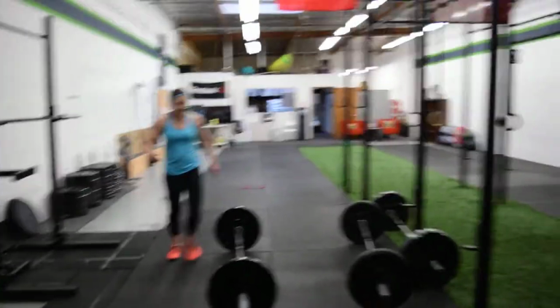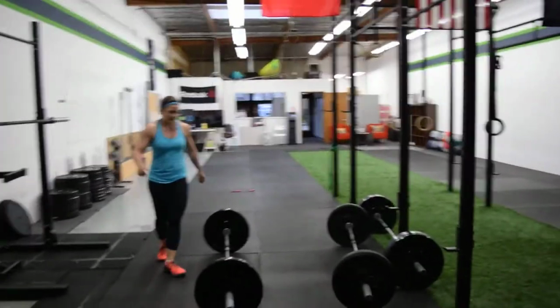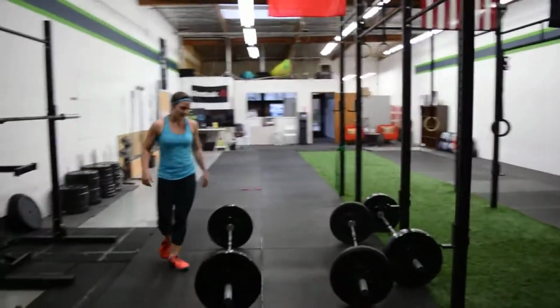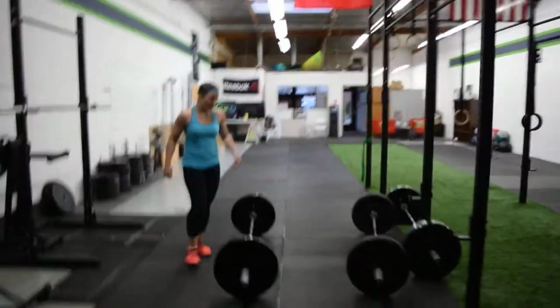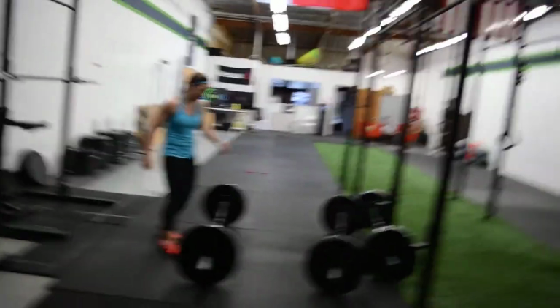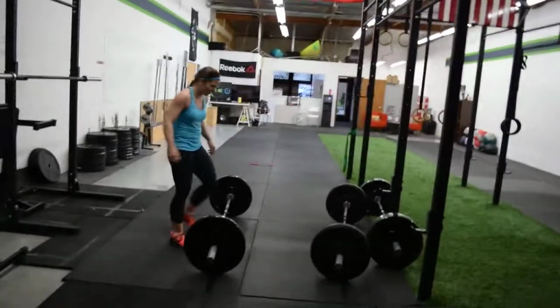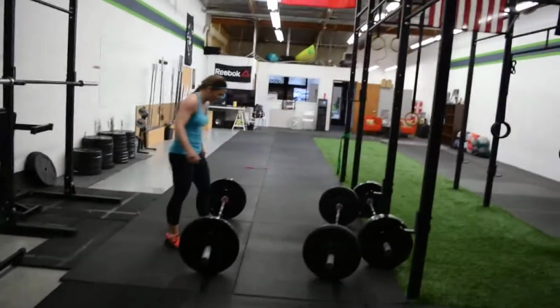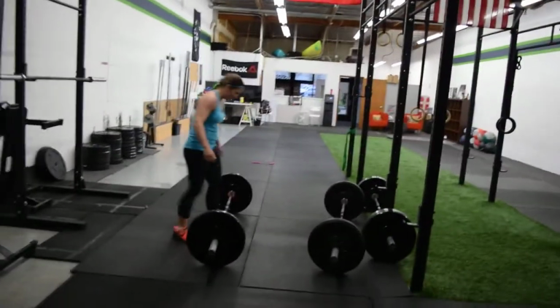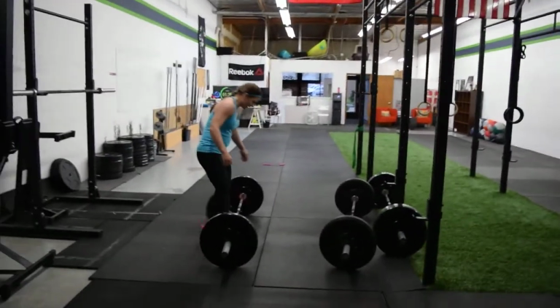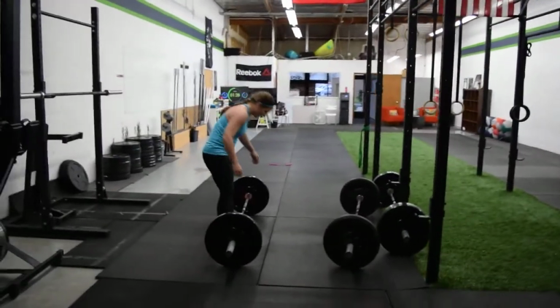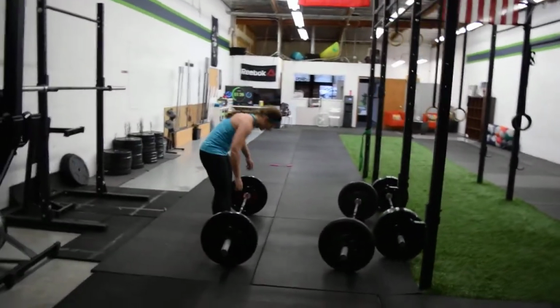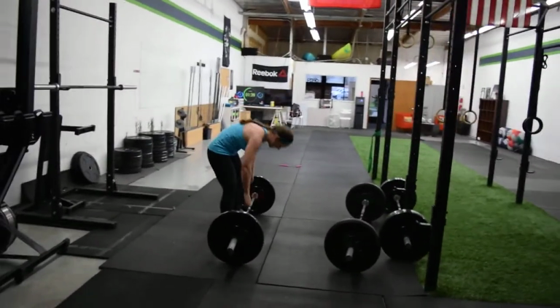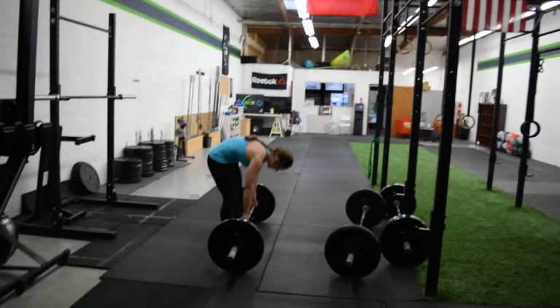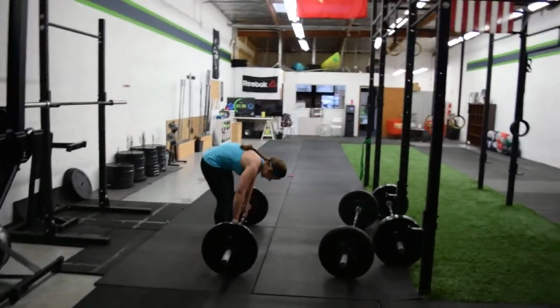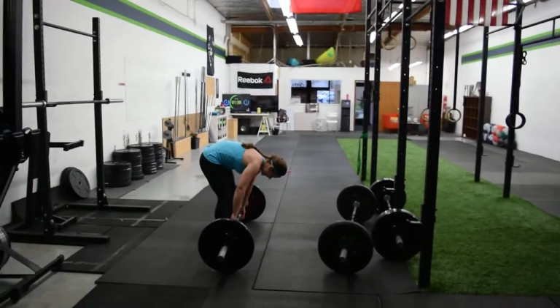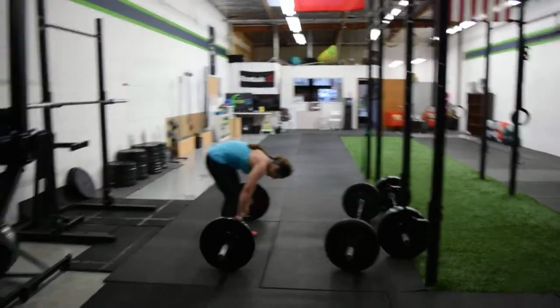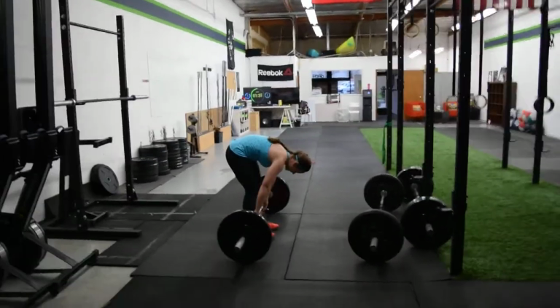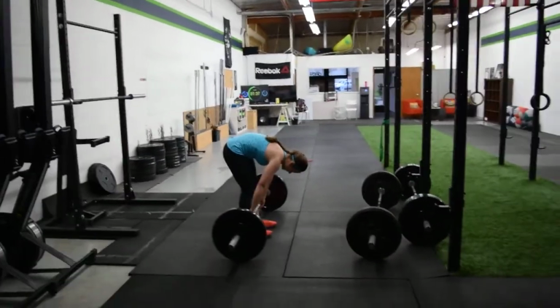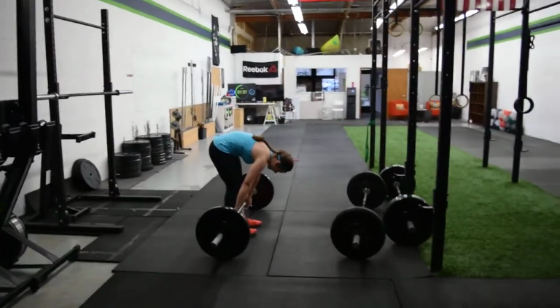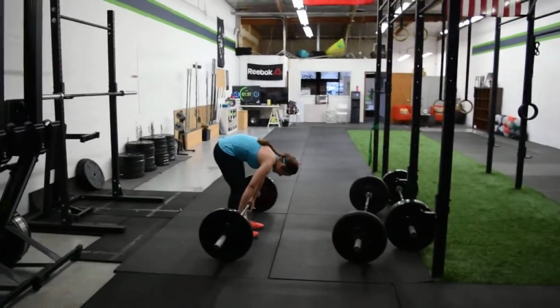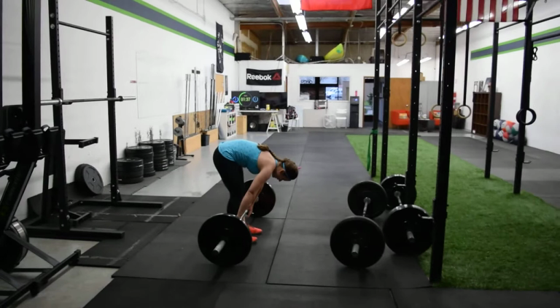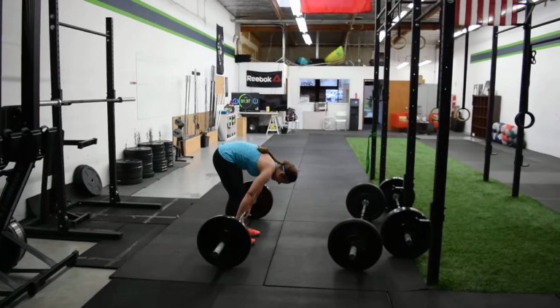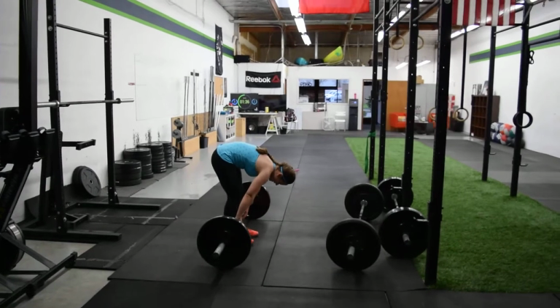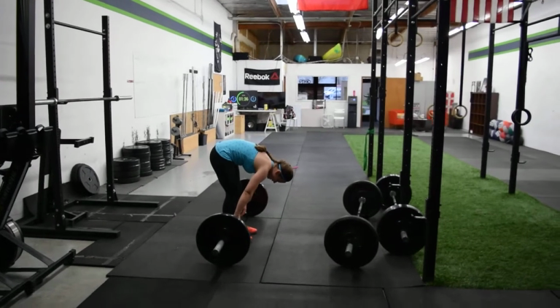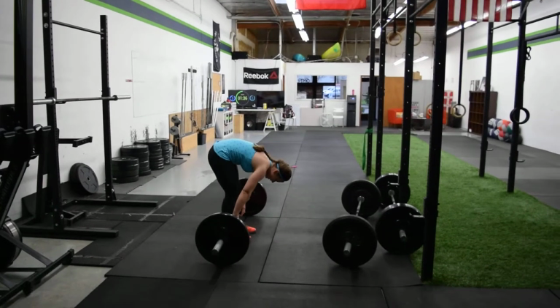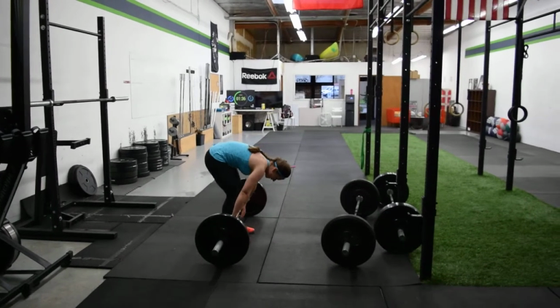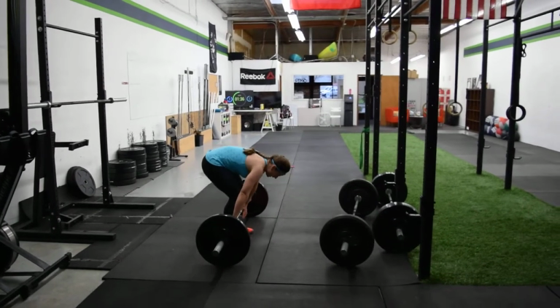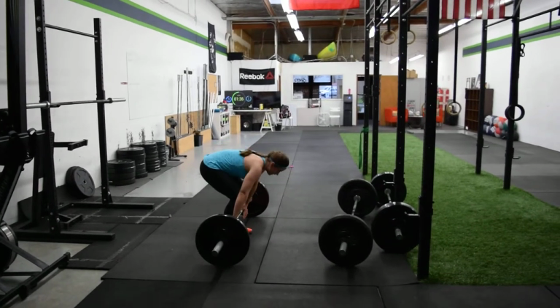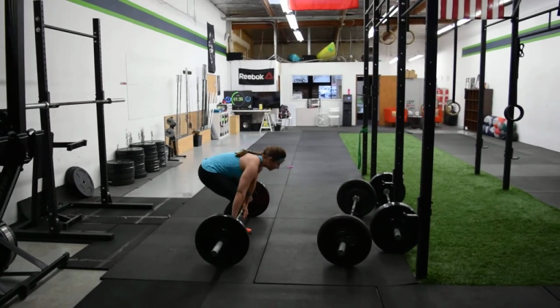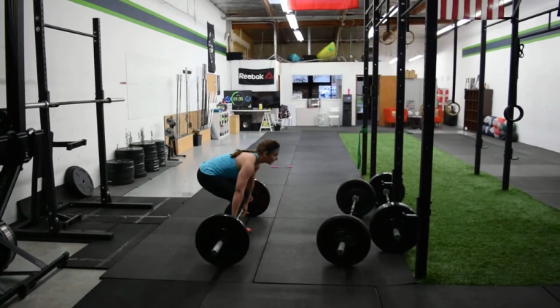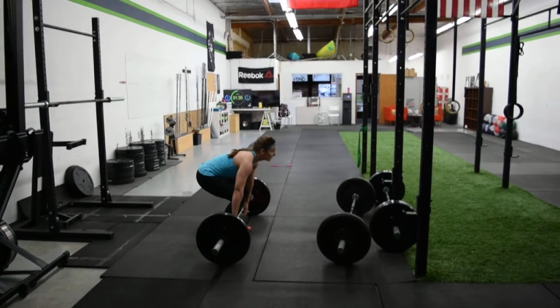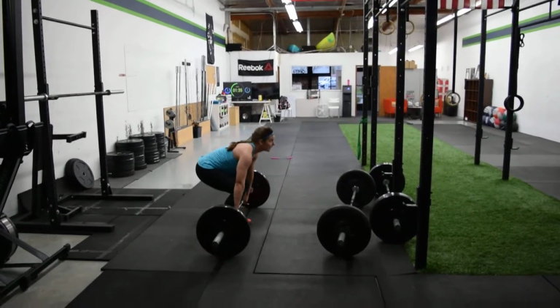There you go. Plenty of time. Knock these out. You got to drive up in those squats.